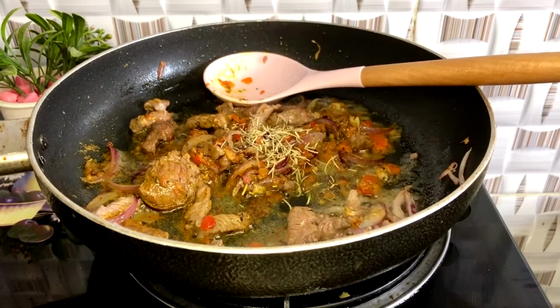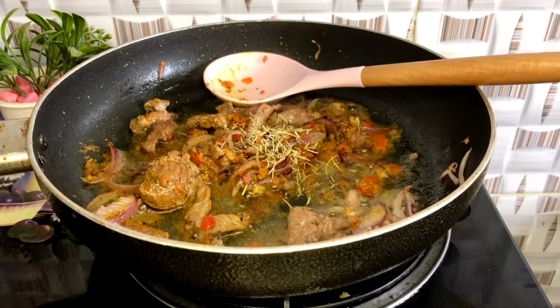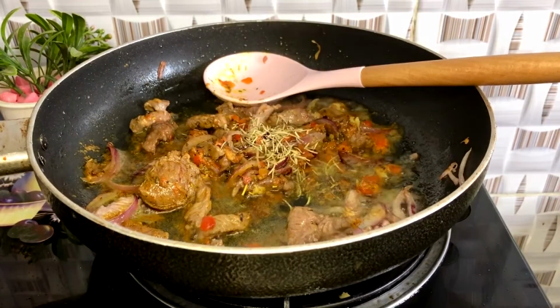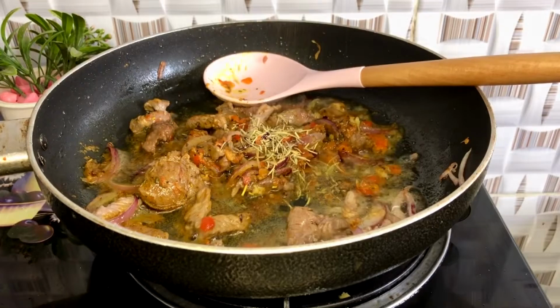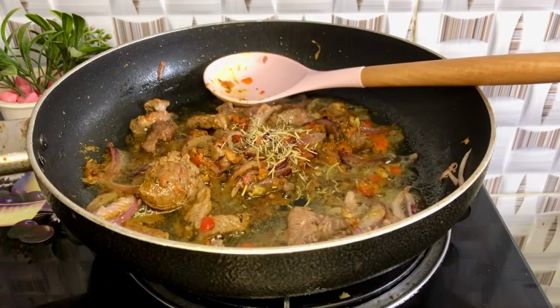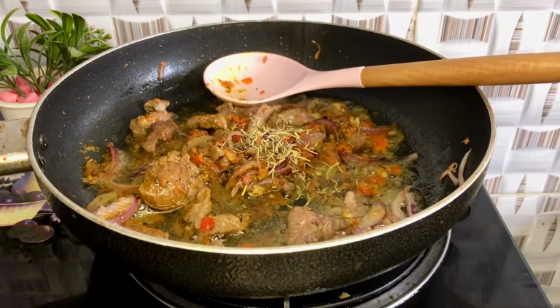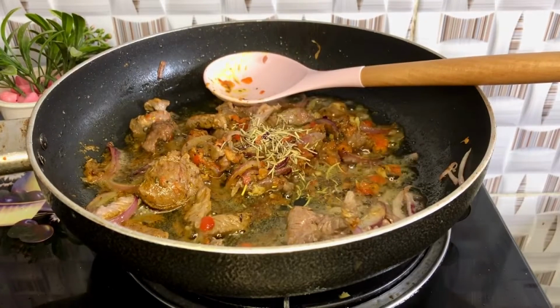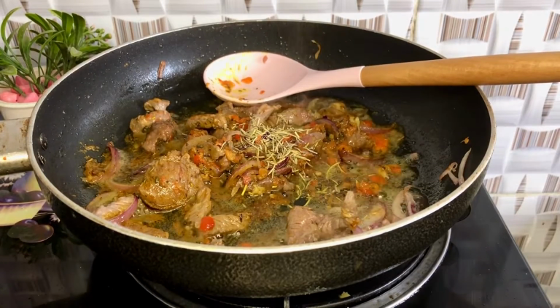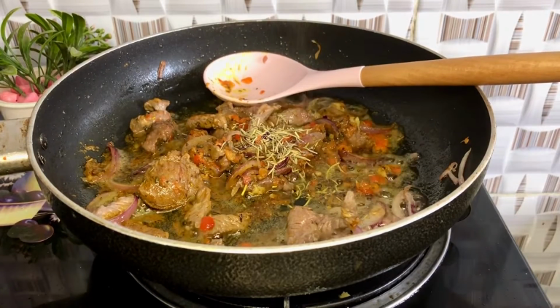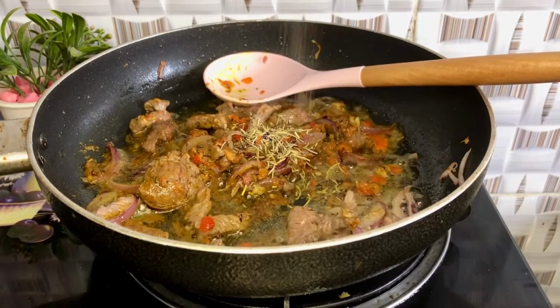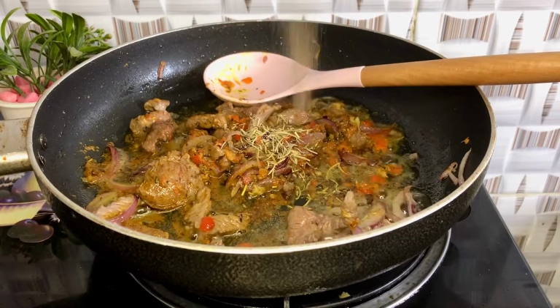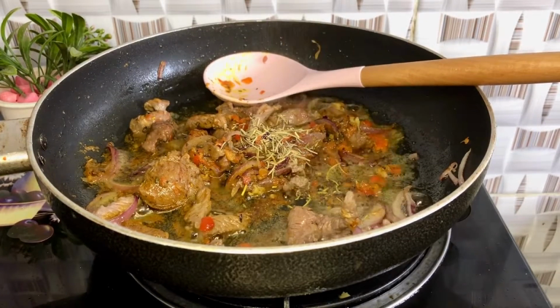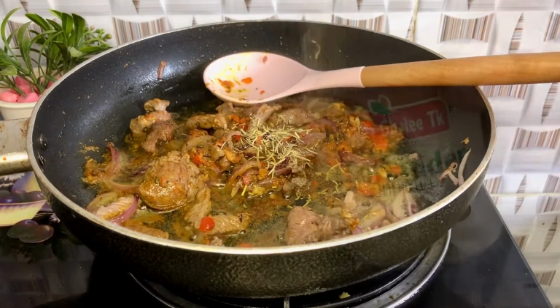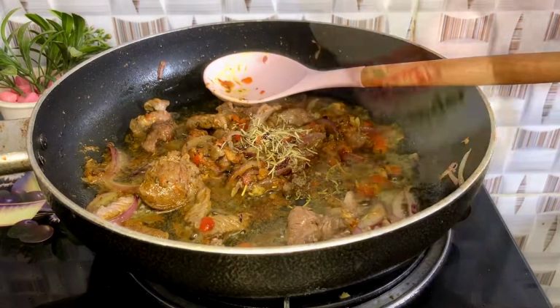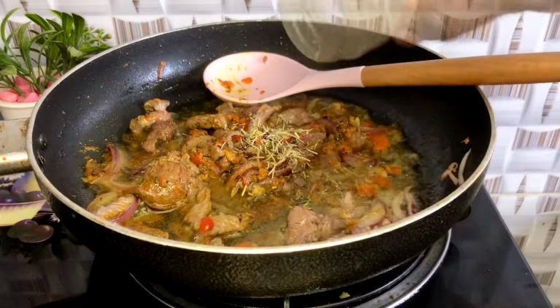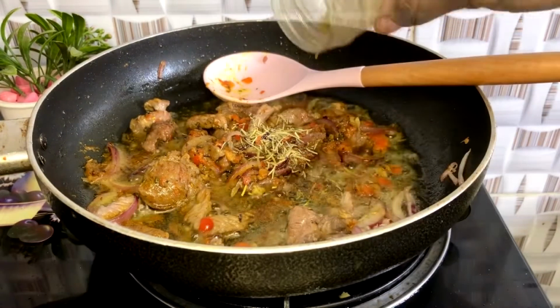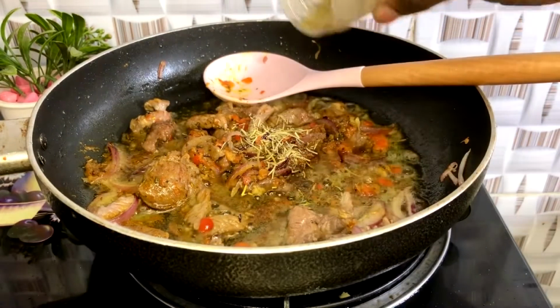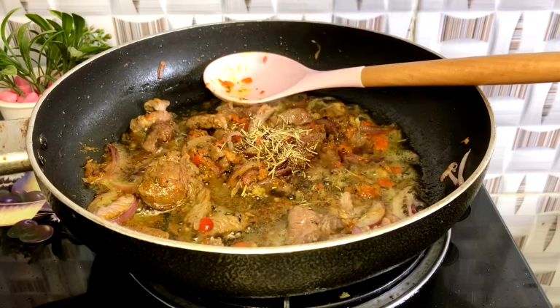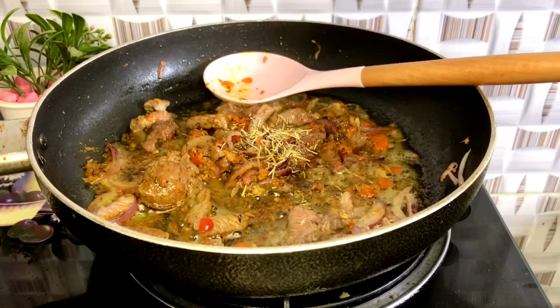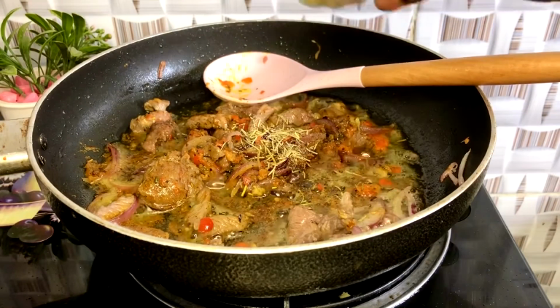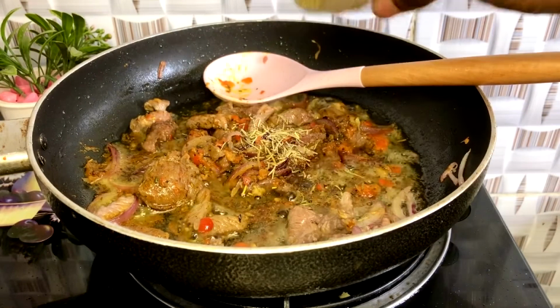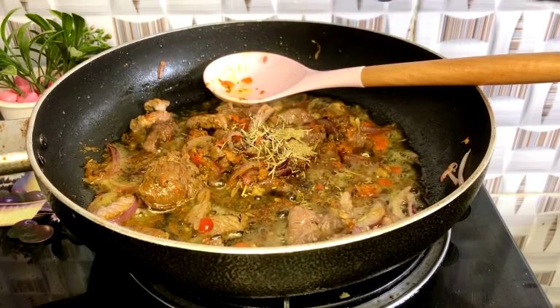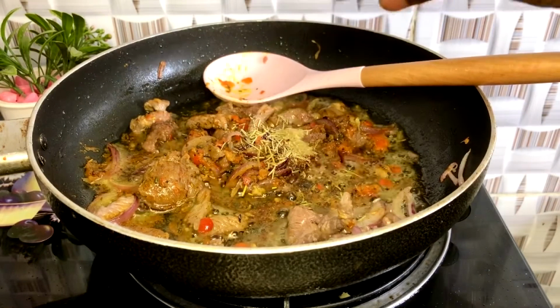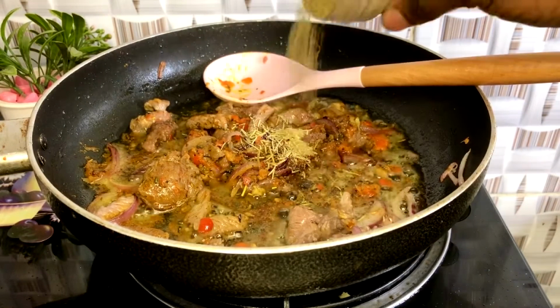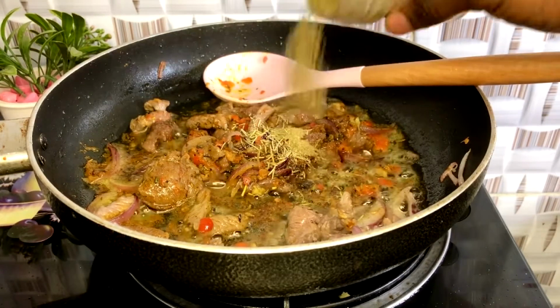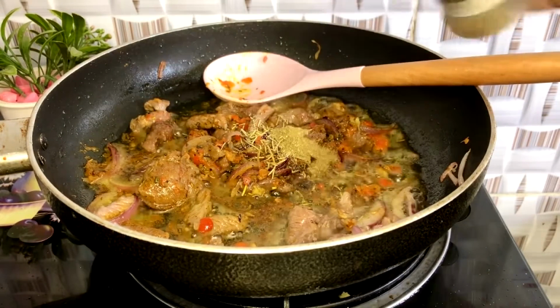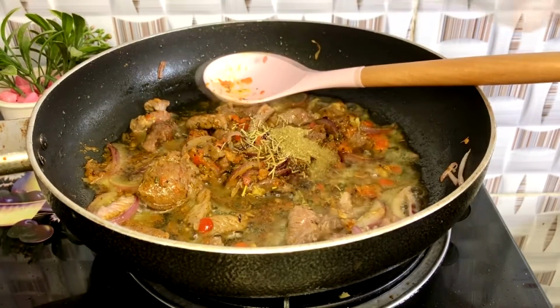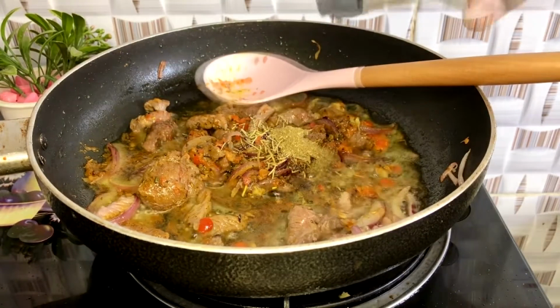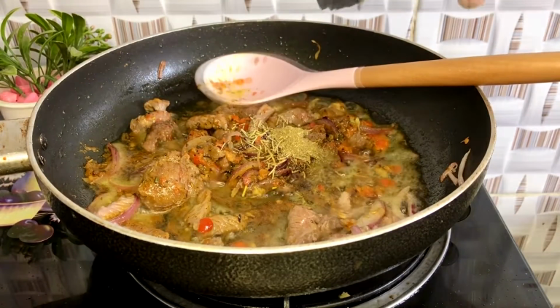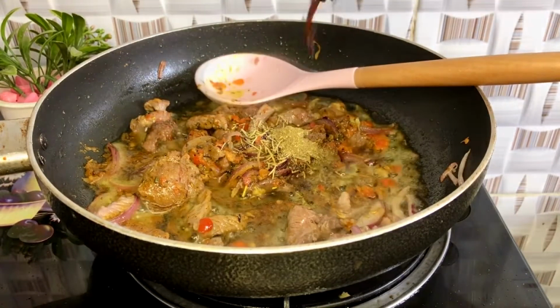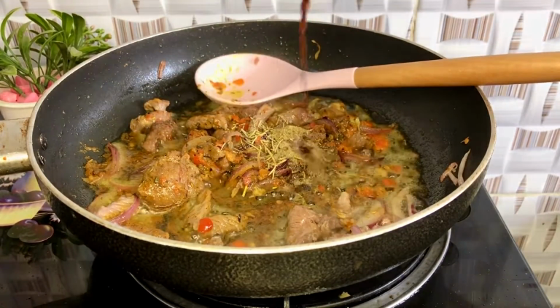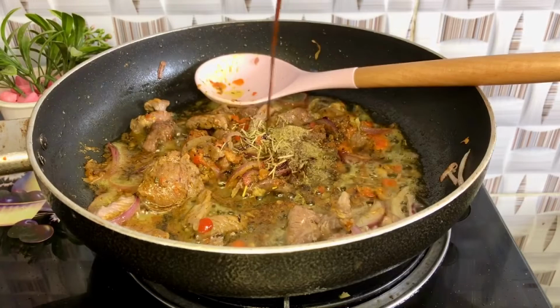Si rosemary, si black pepper, si coriander powder mbaiki de shiba siki nsaba.